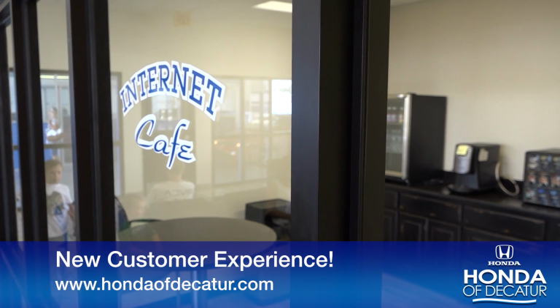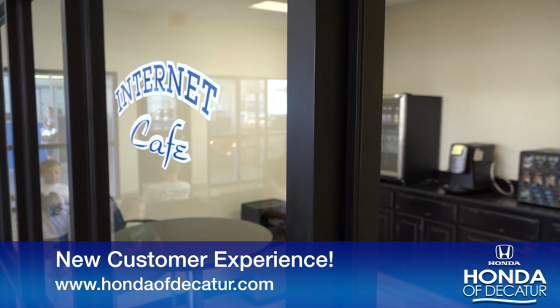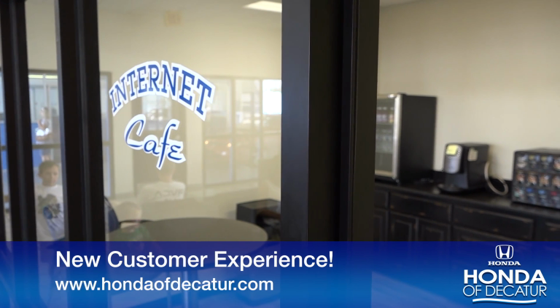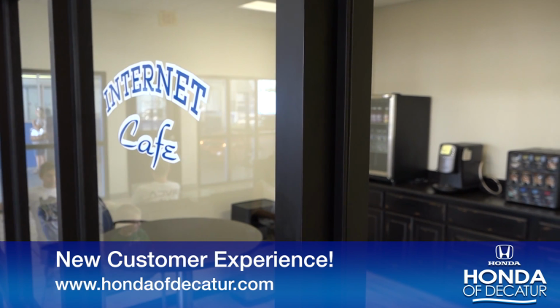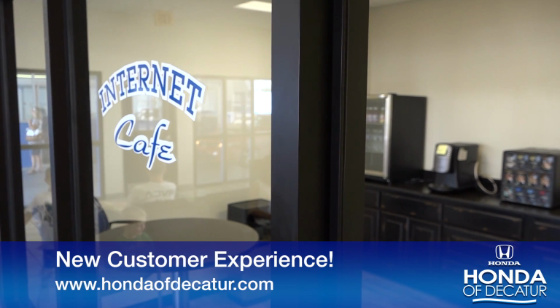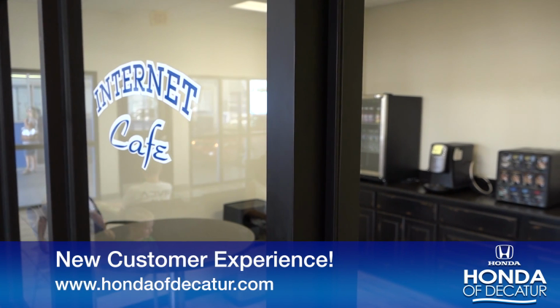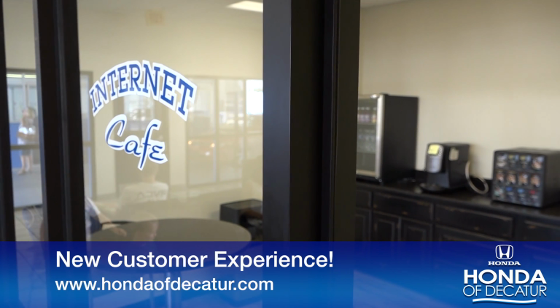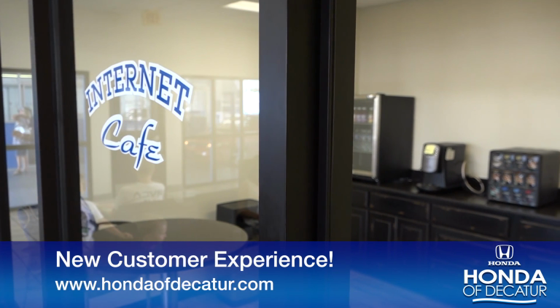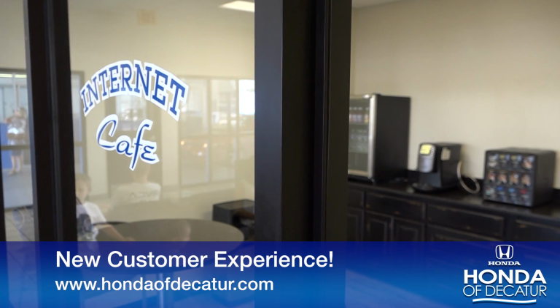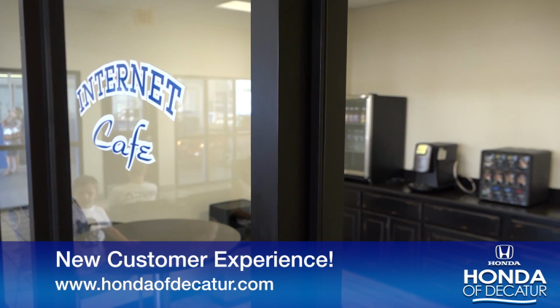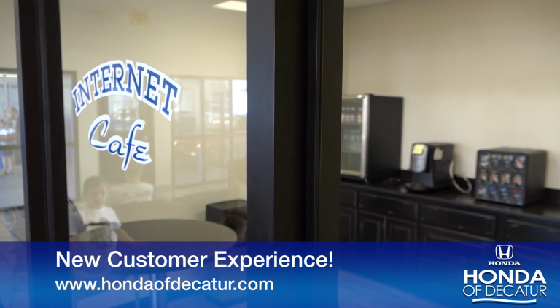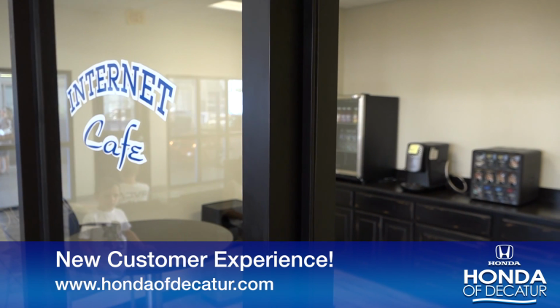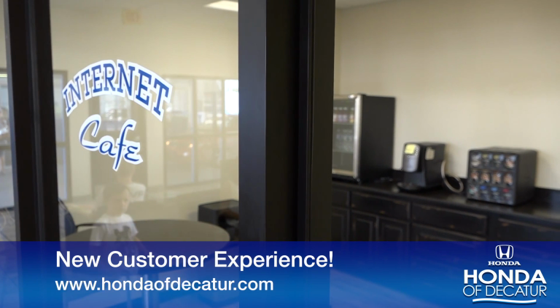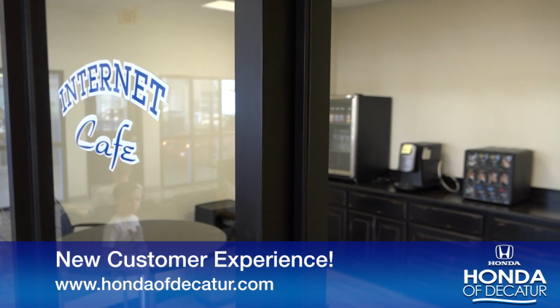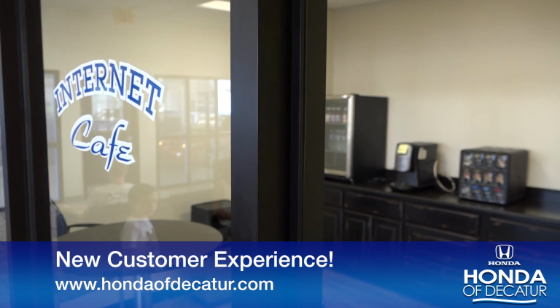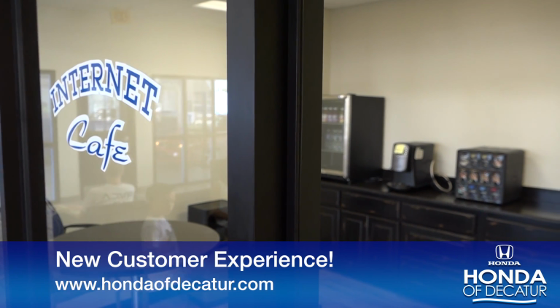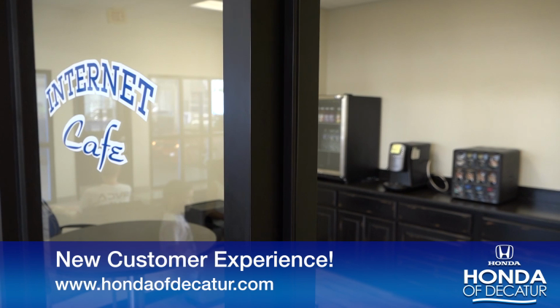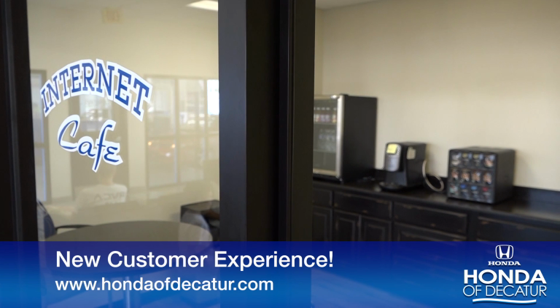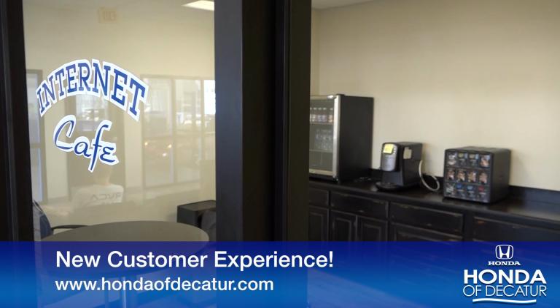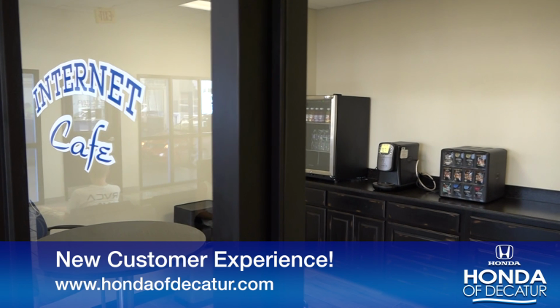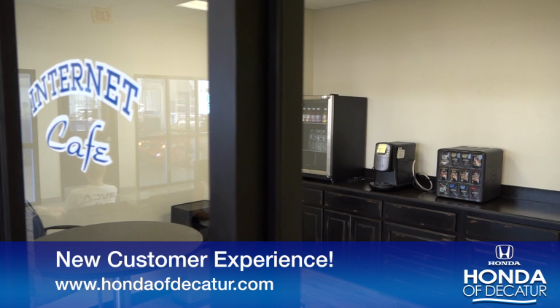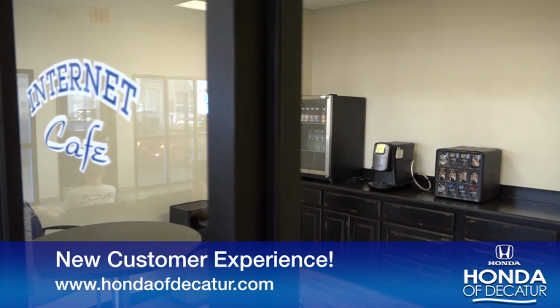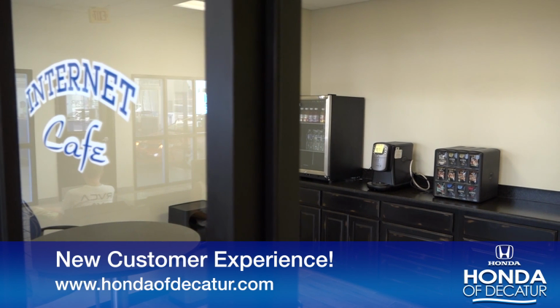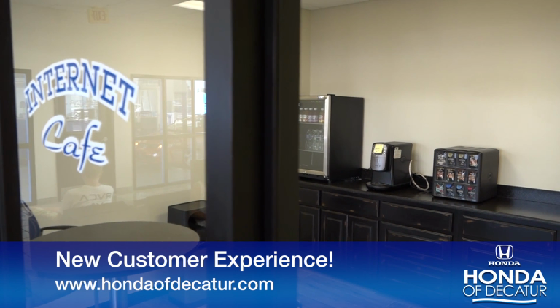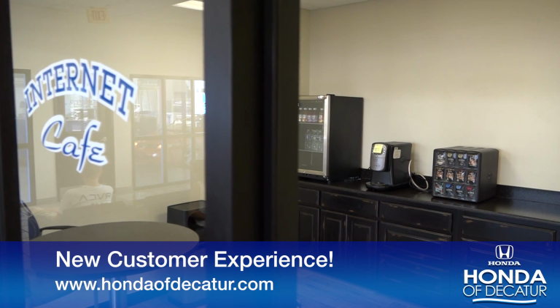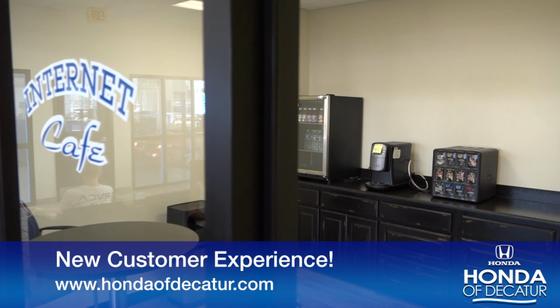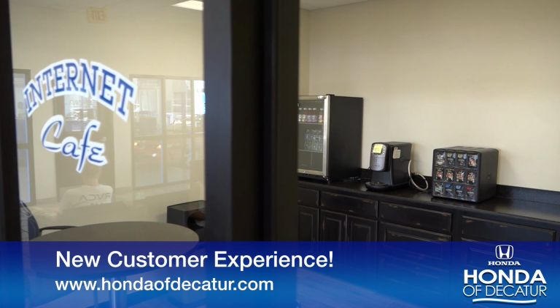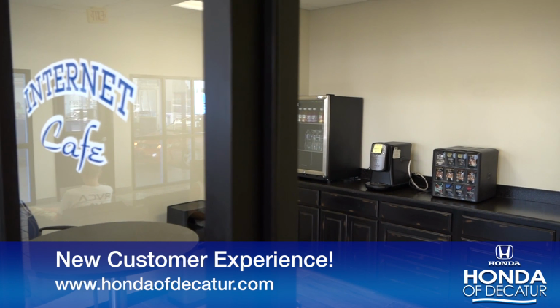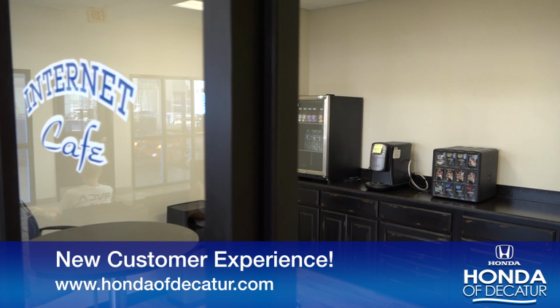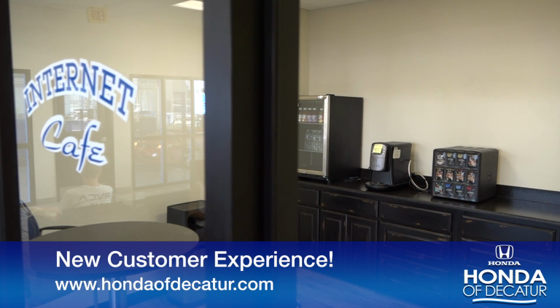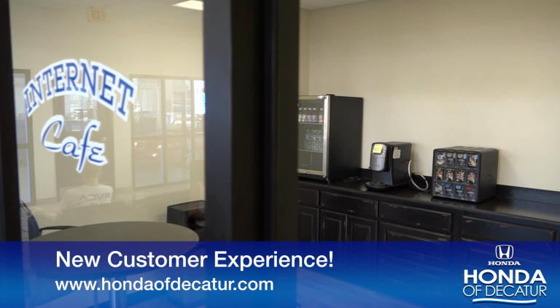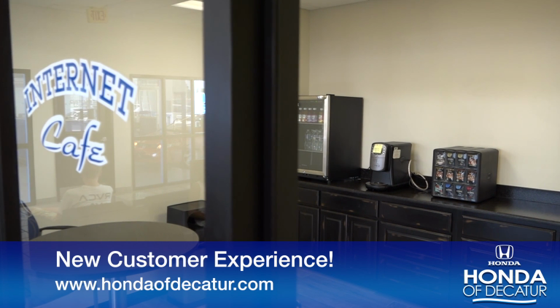We've also fixed a few things for the employees — restrooms, kitchens. This is a good place to work. We have six bathrooms, and they're brand new. Amazing.